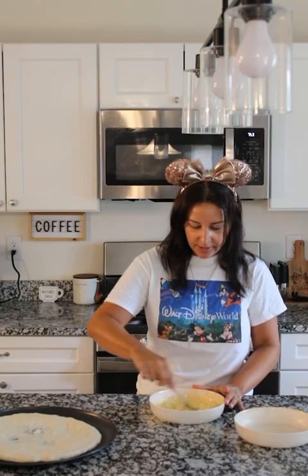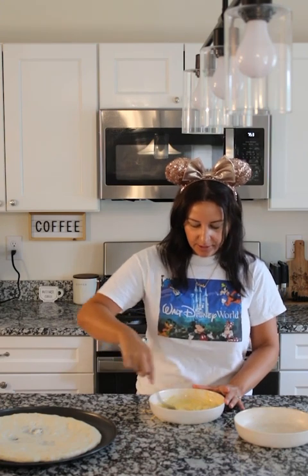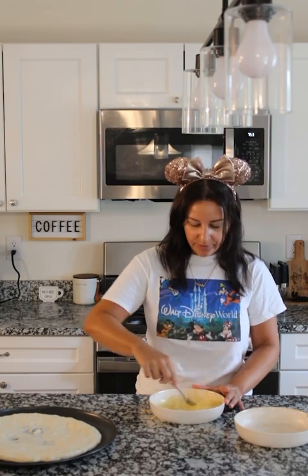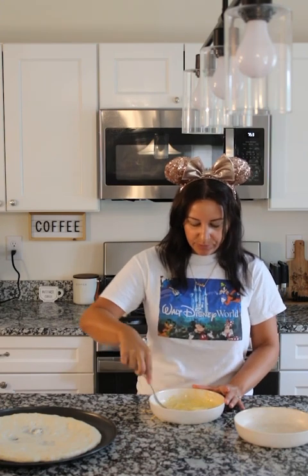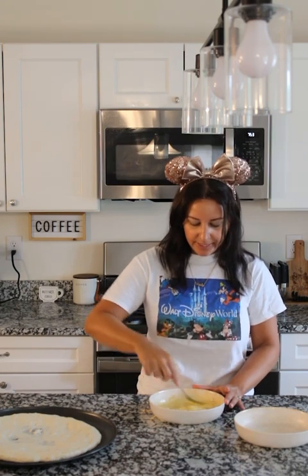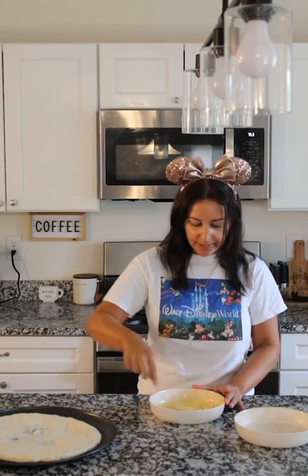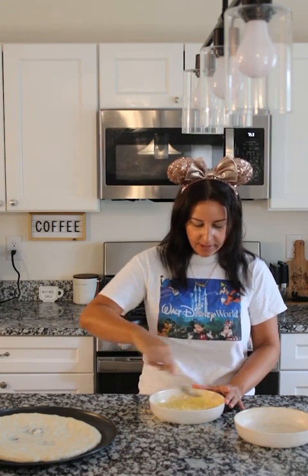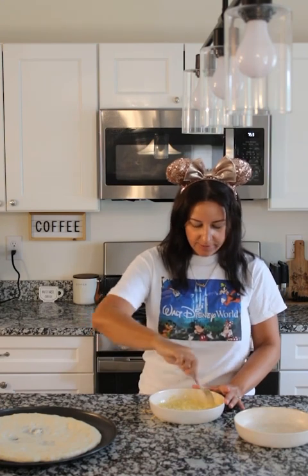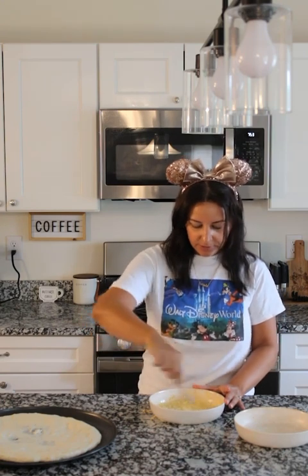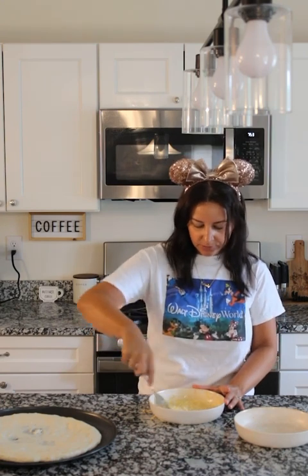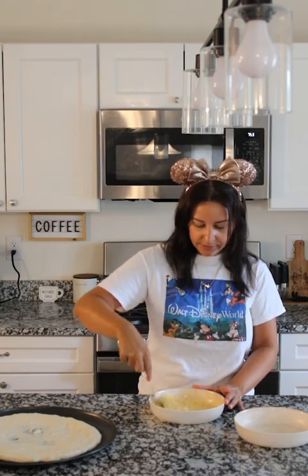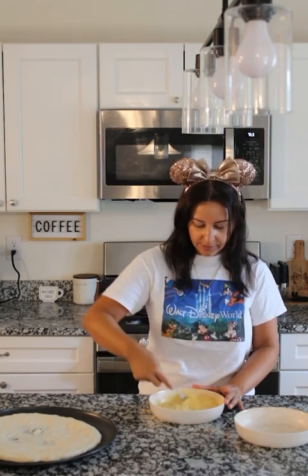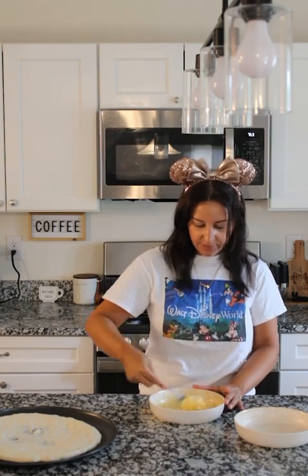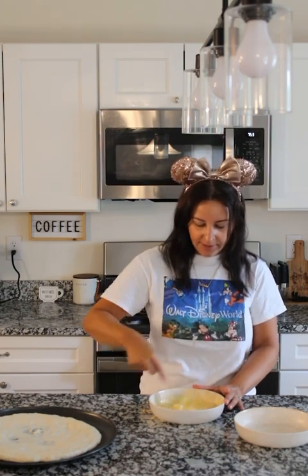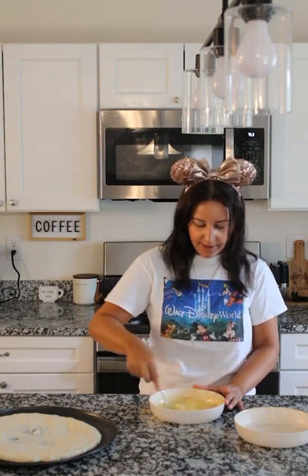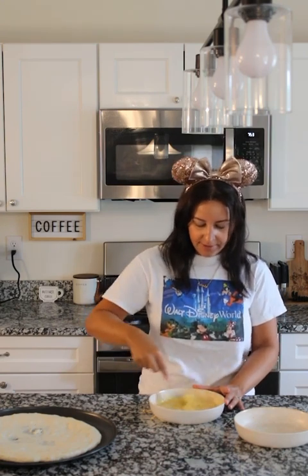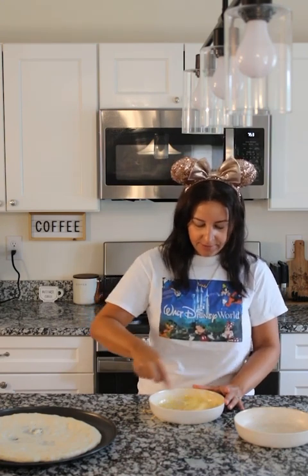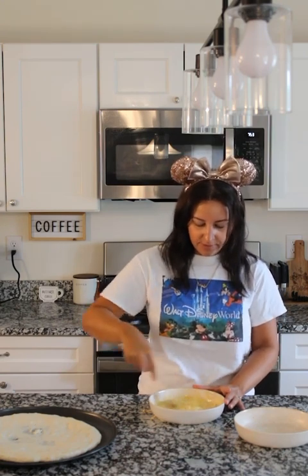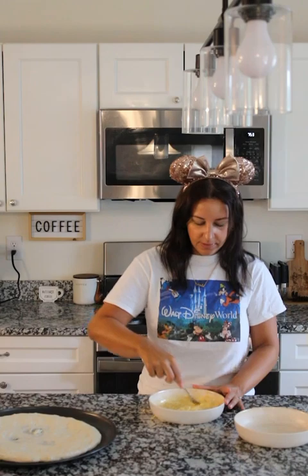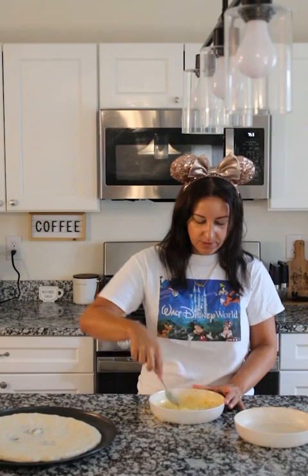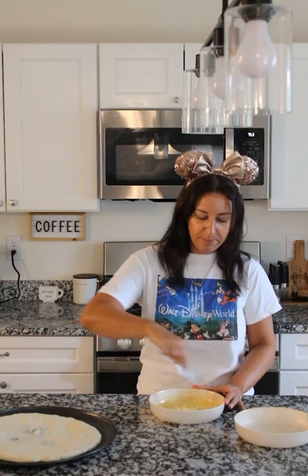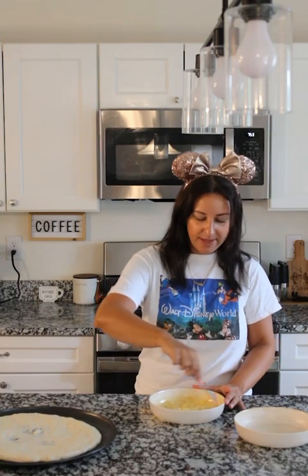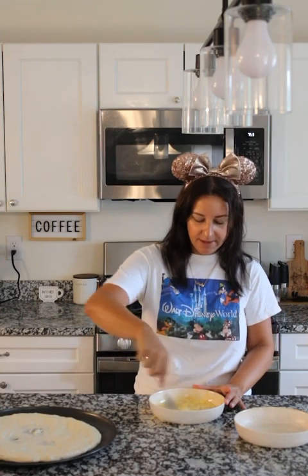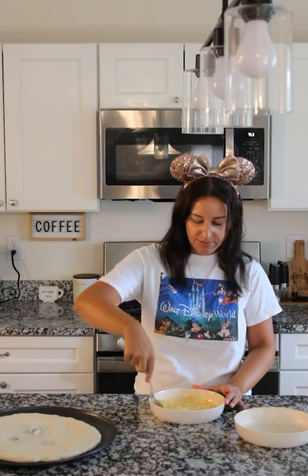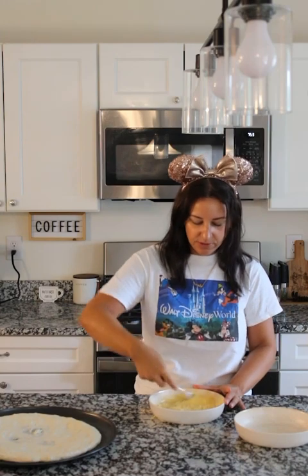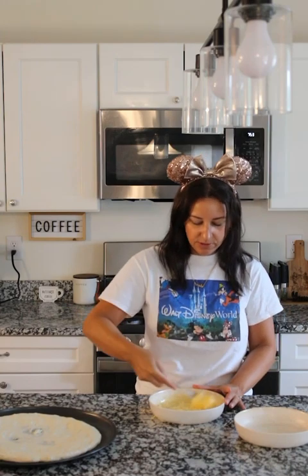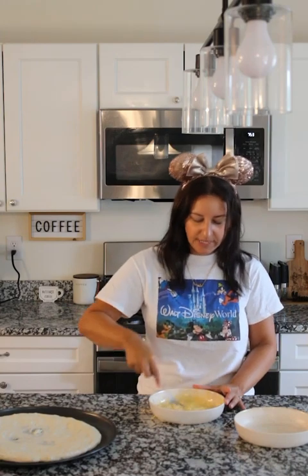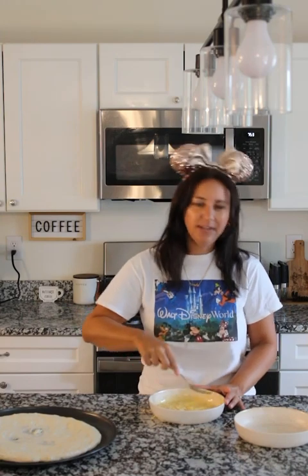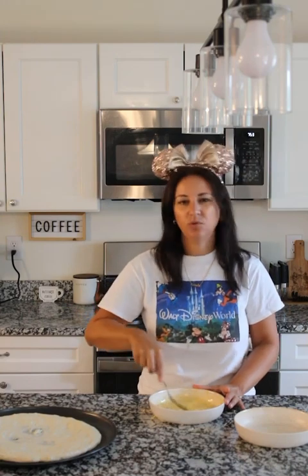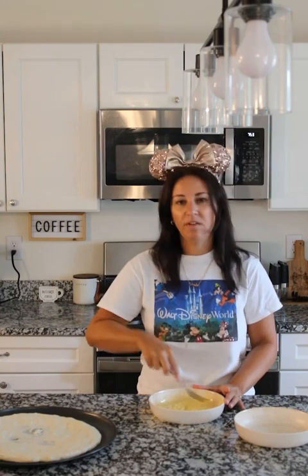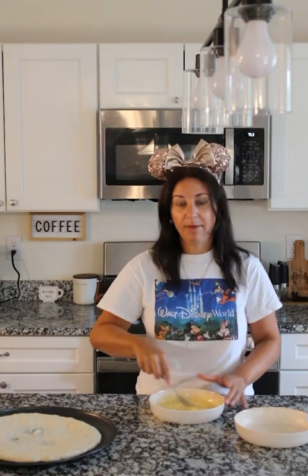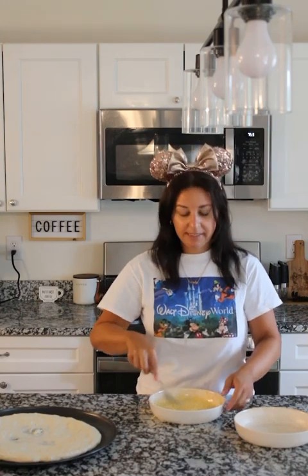We preheated the oven to 375 and we're going to bake it for 10 to 12 minutes.